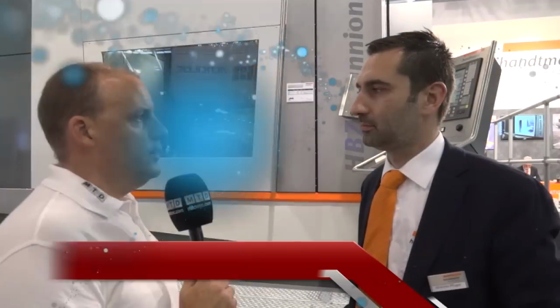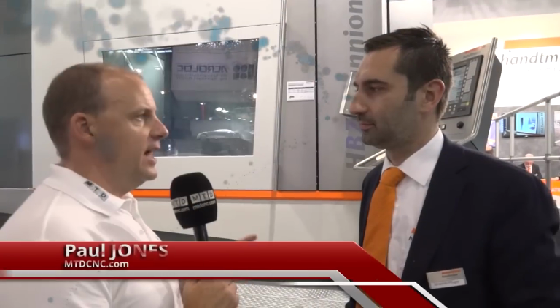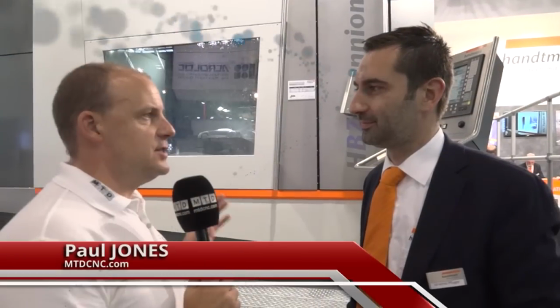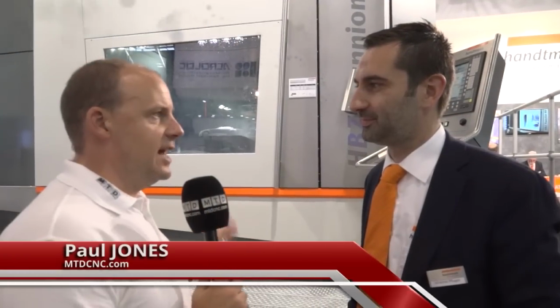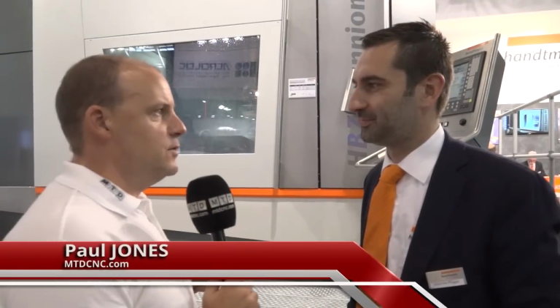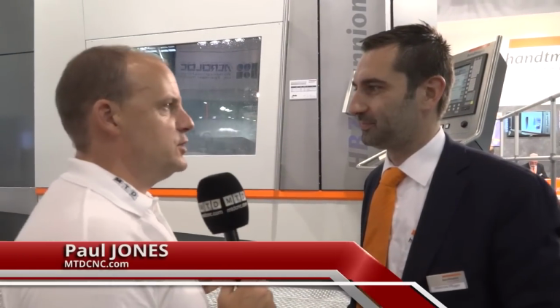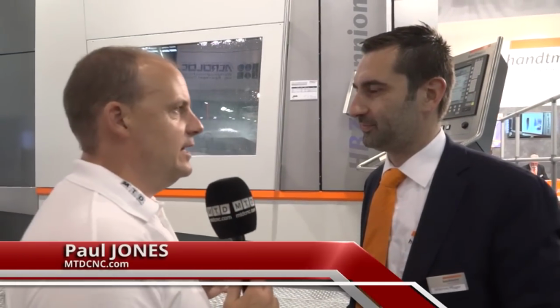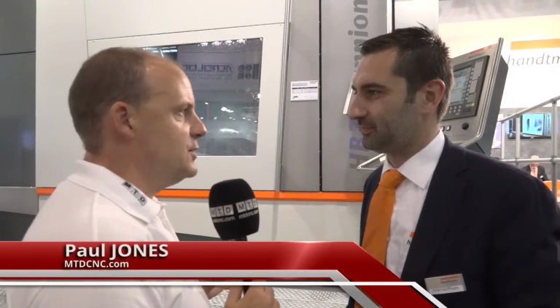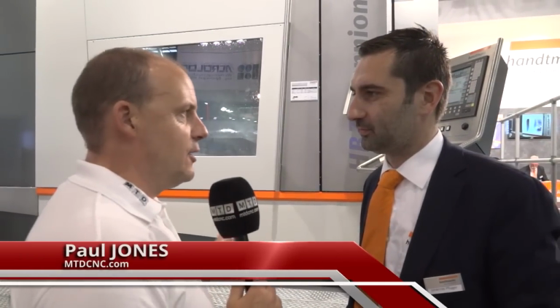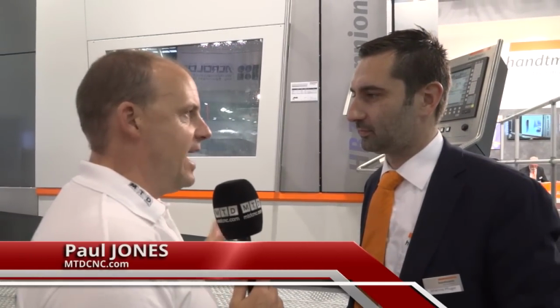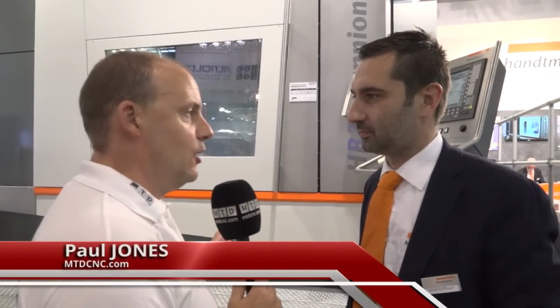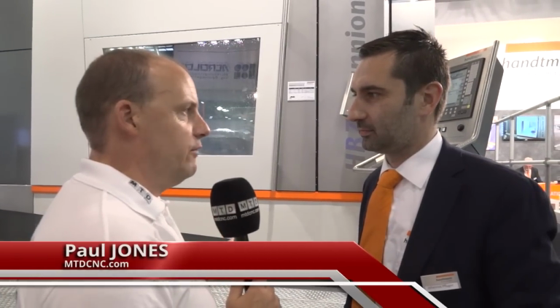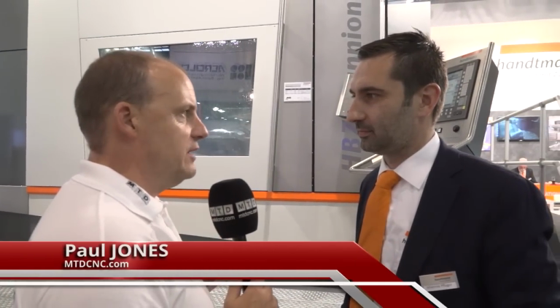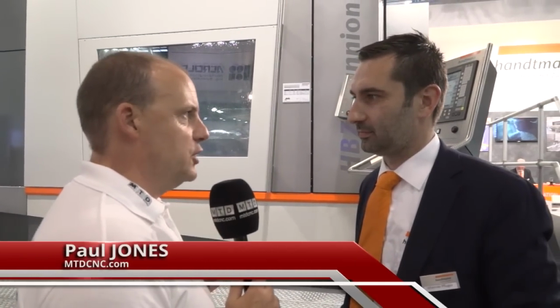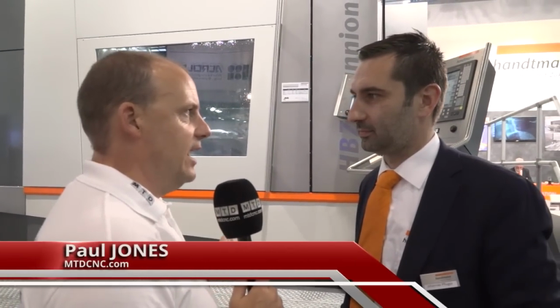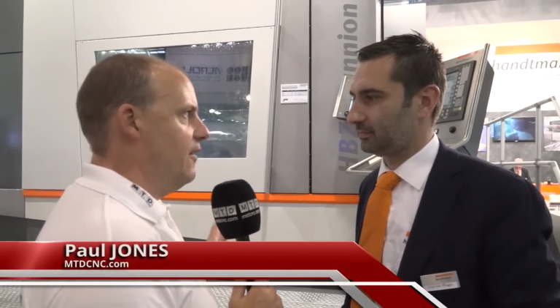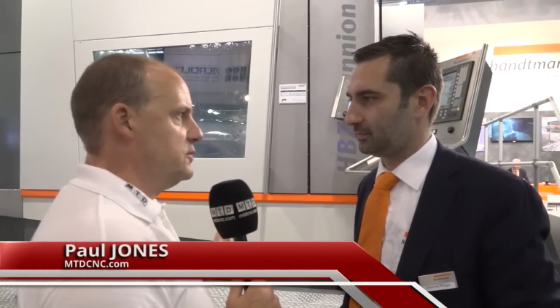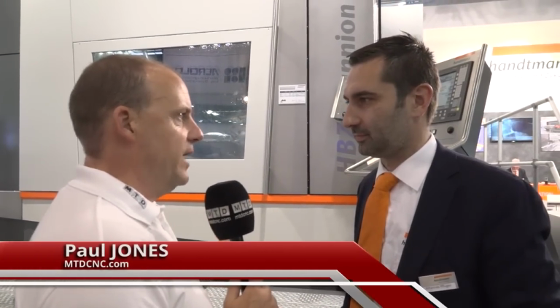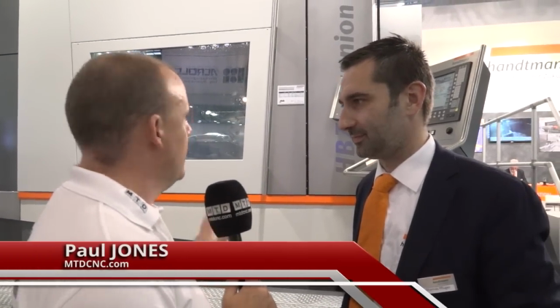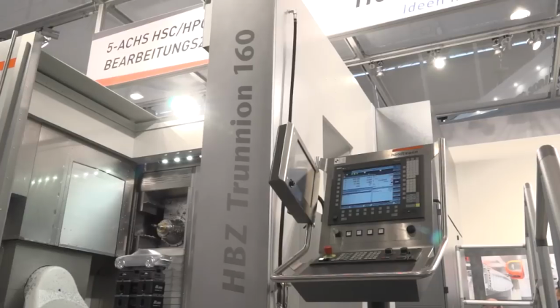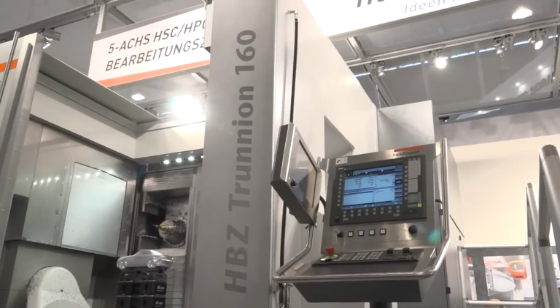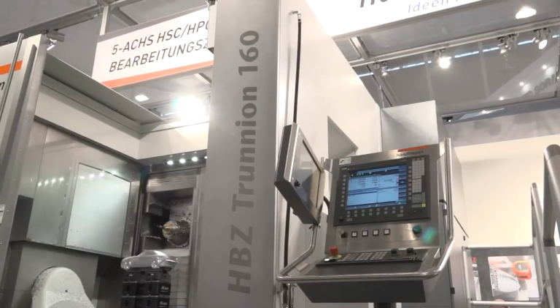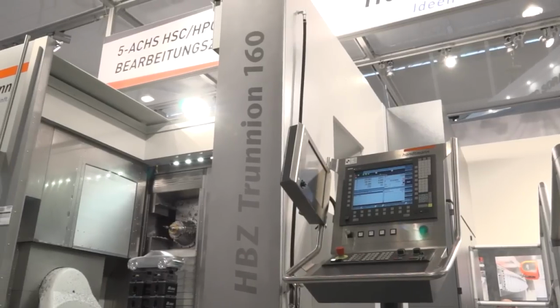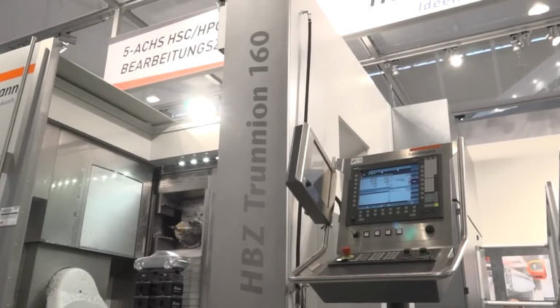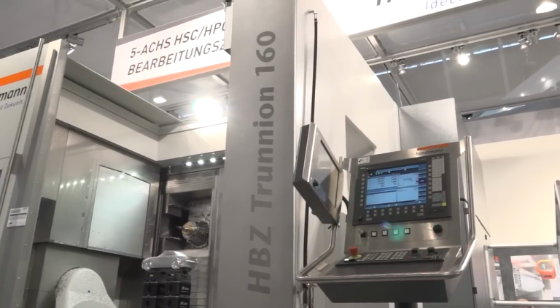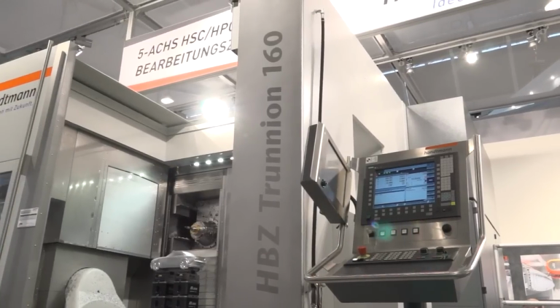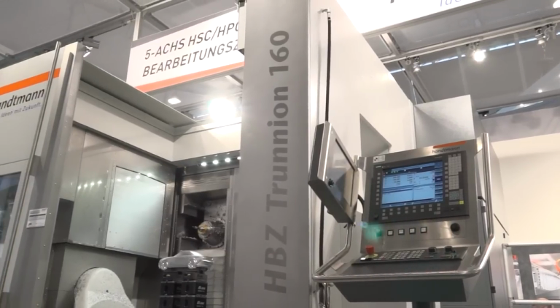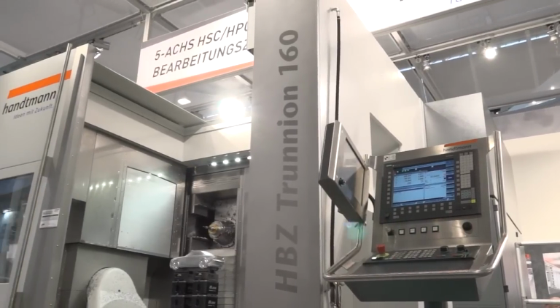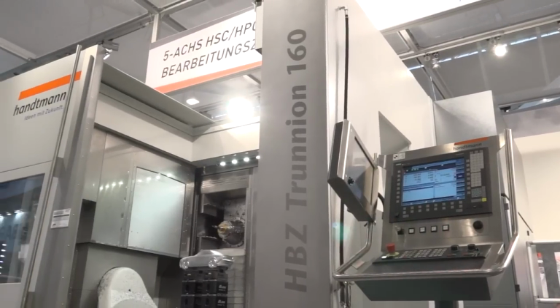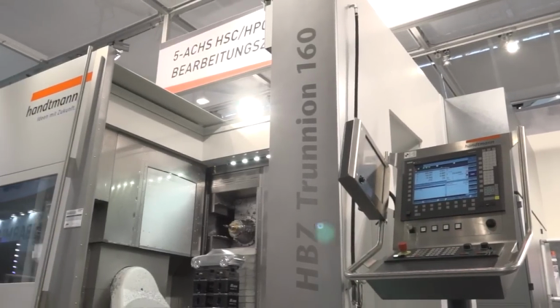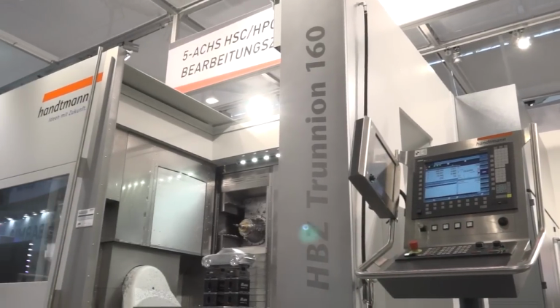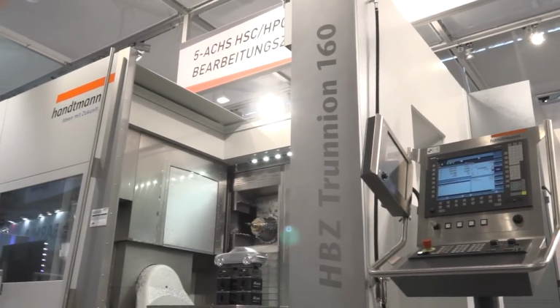Johannes, this Hantman machine is creating a lot of attention here this week. Just tell us about the size of it and what you're actually doing.